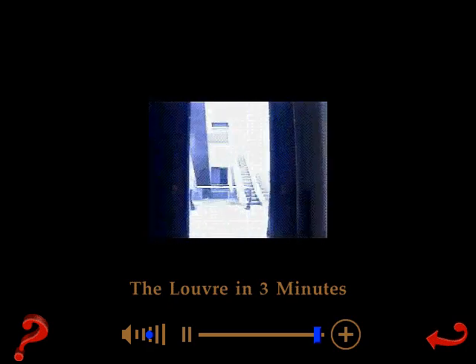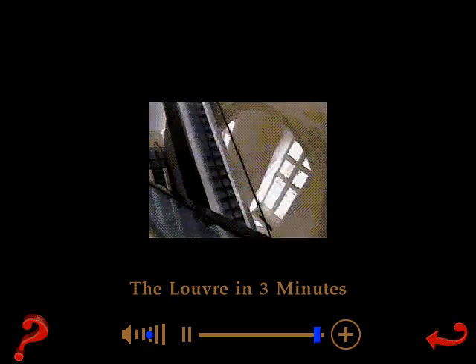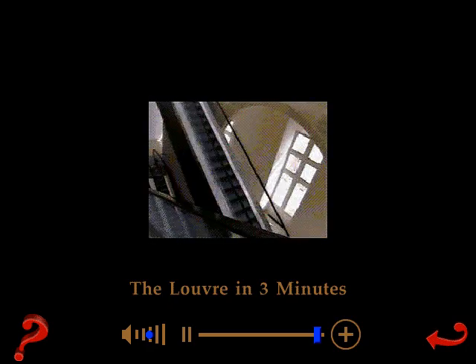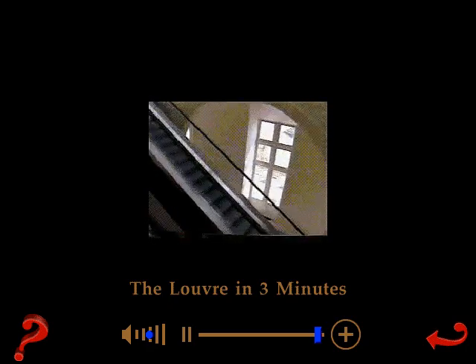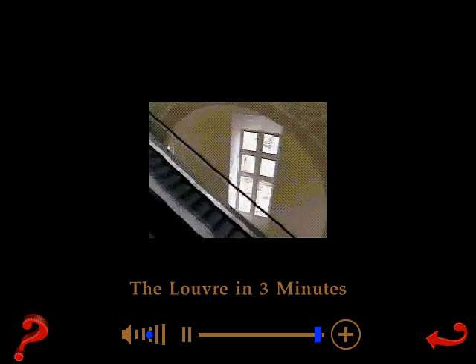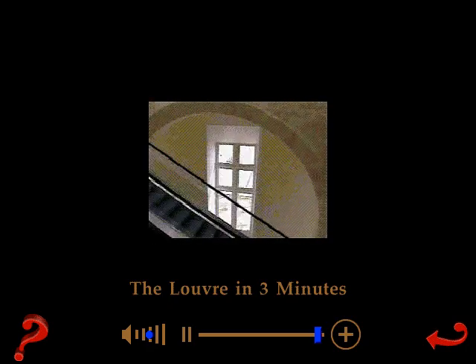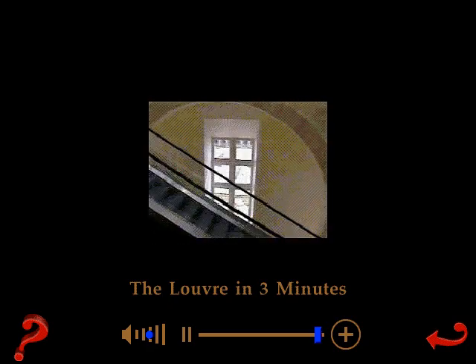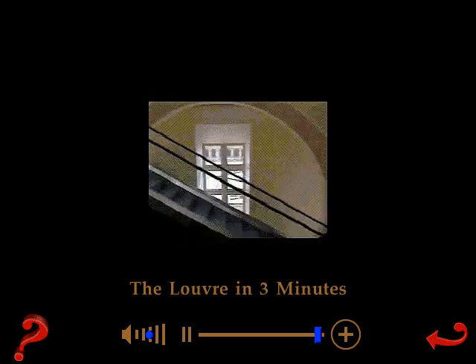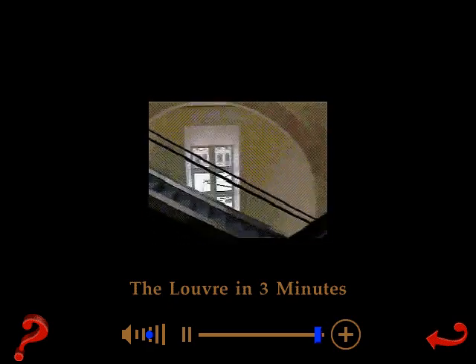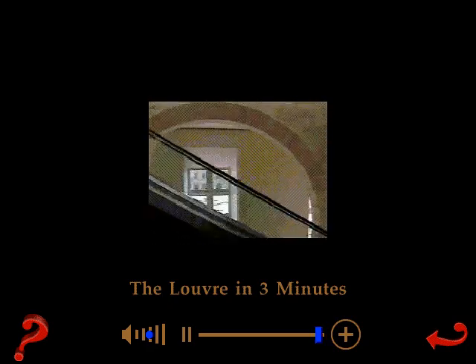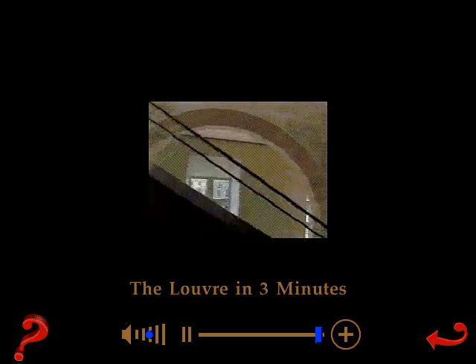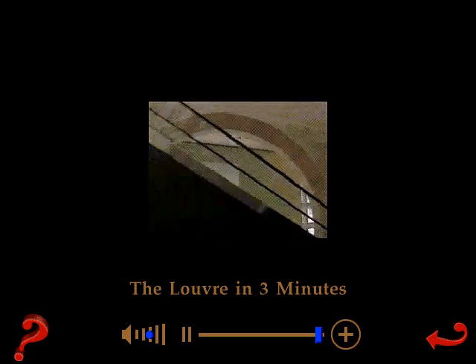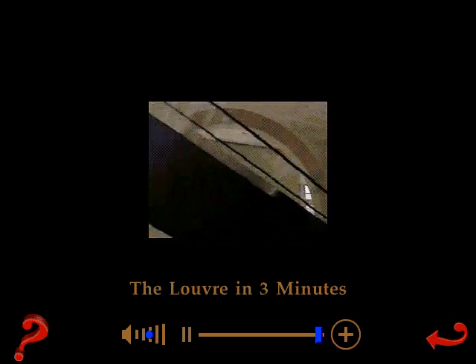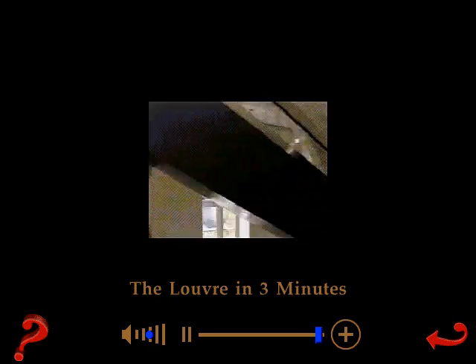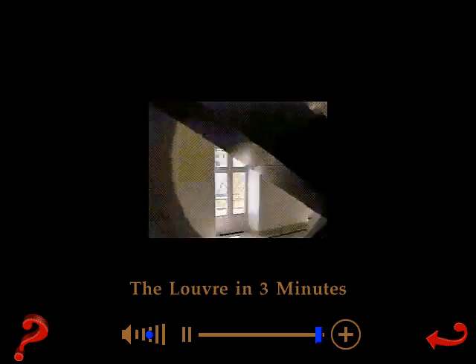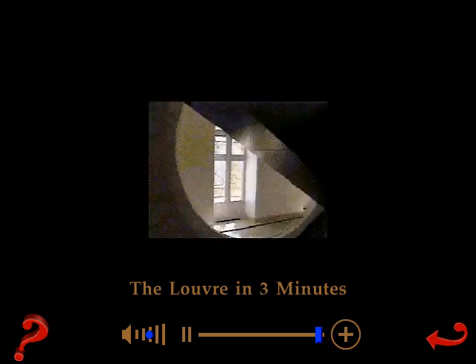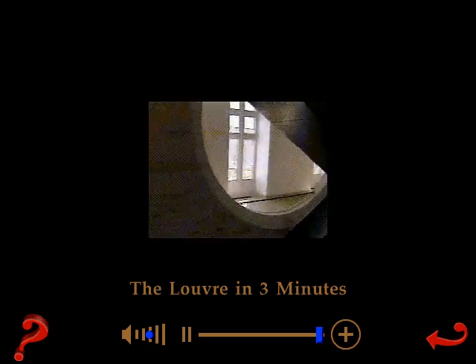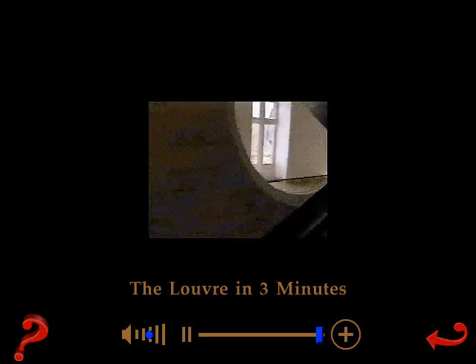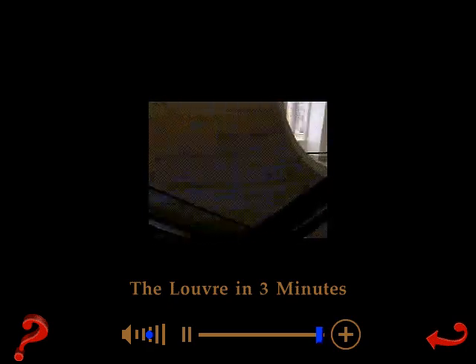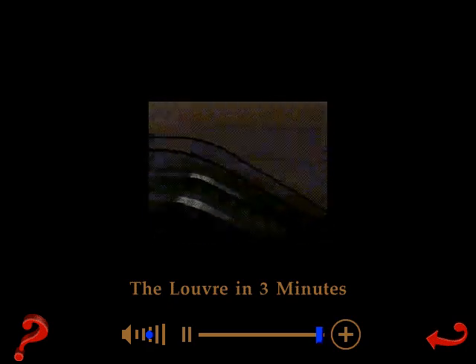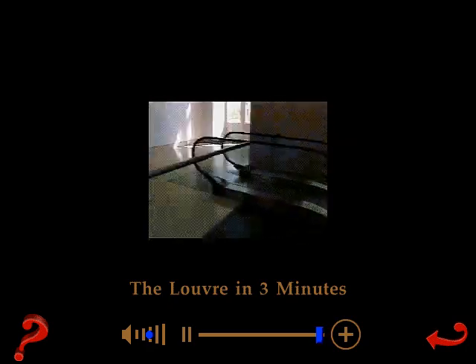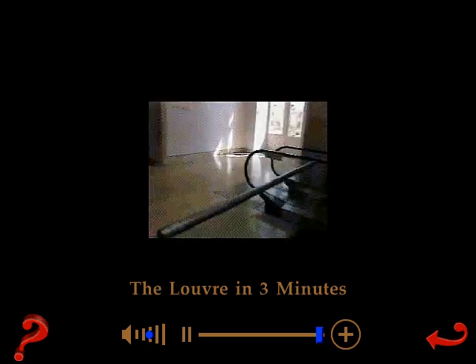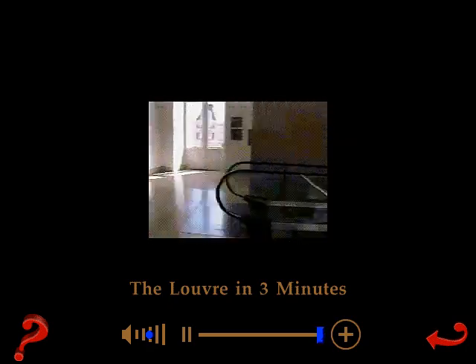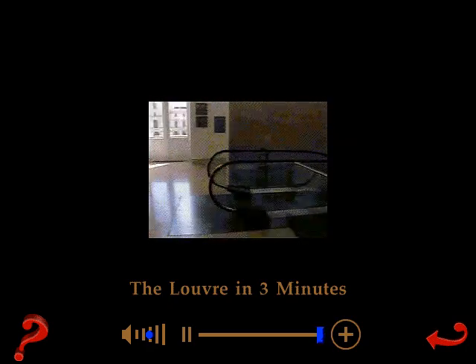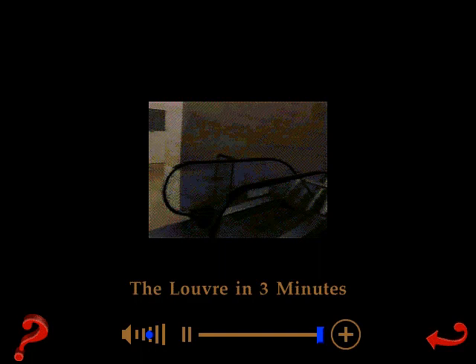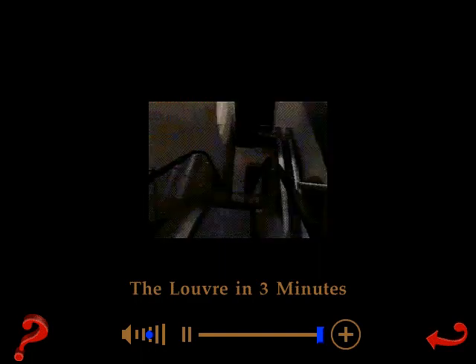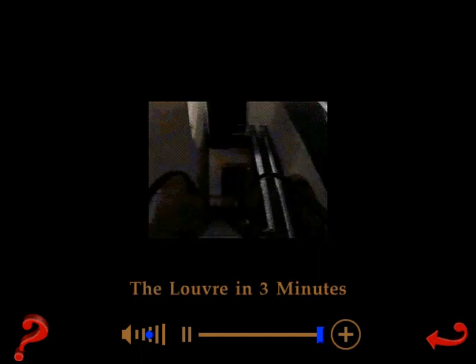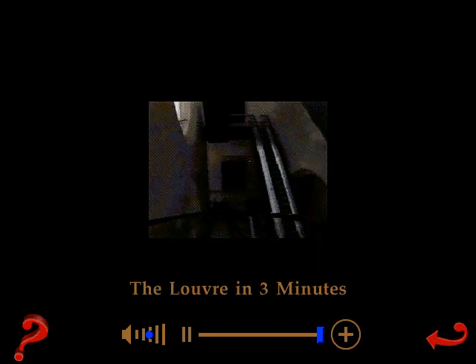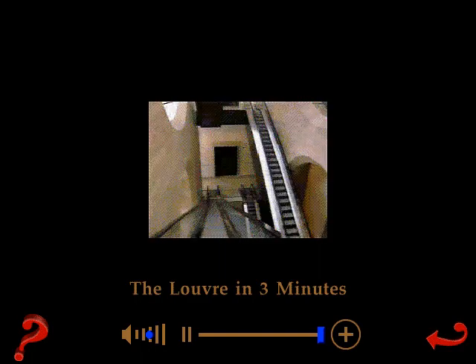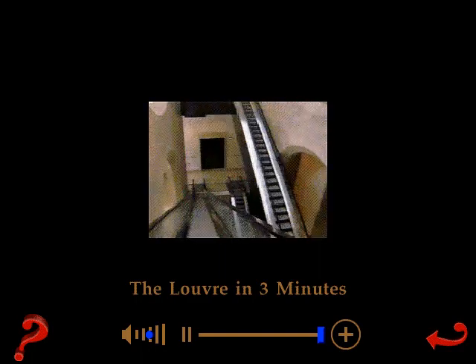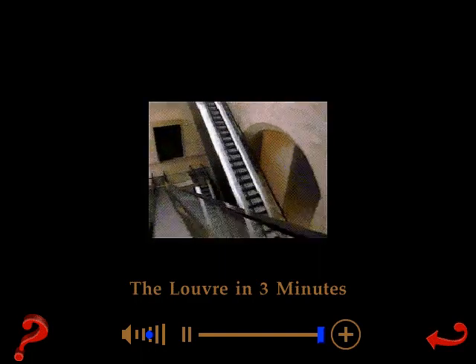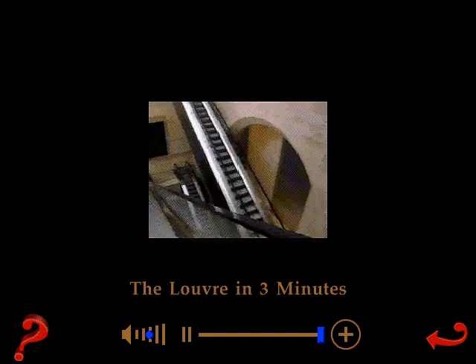The escalators, finished in 1993, lead us back to the pyramid. Thank you.